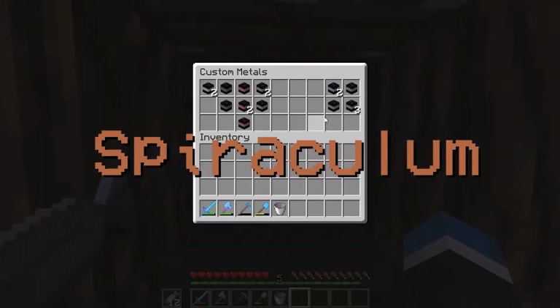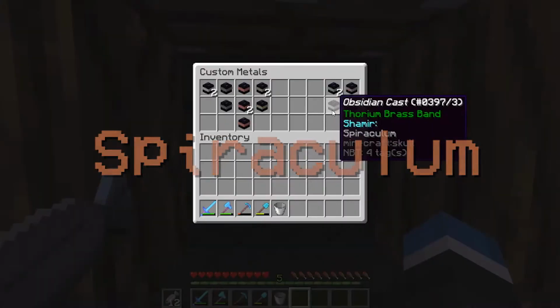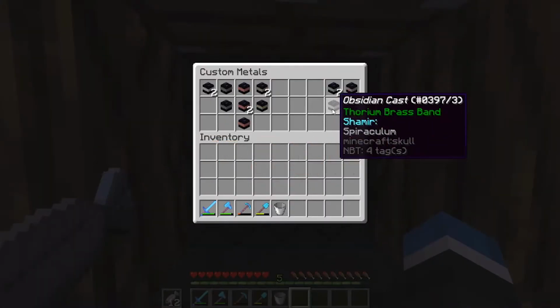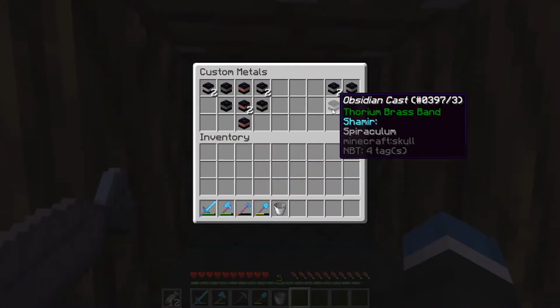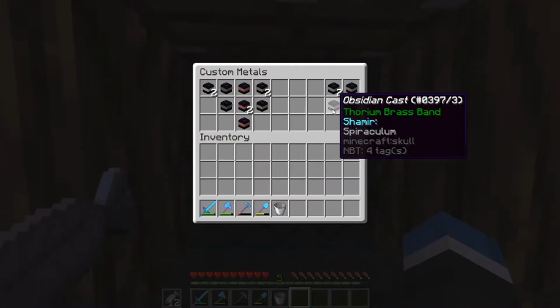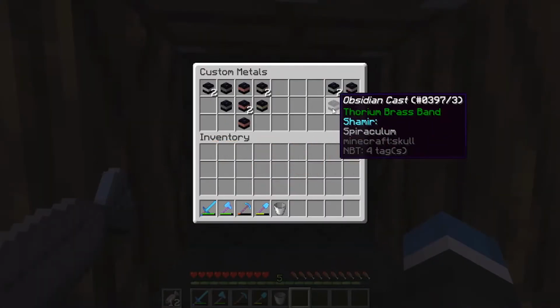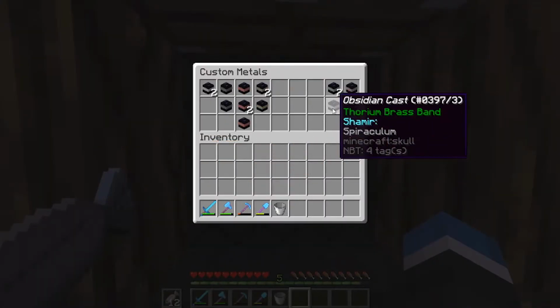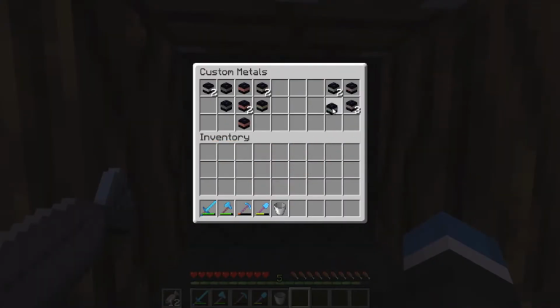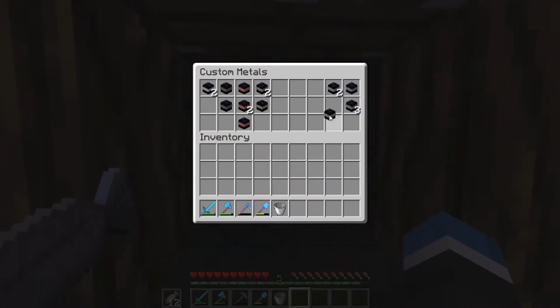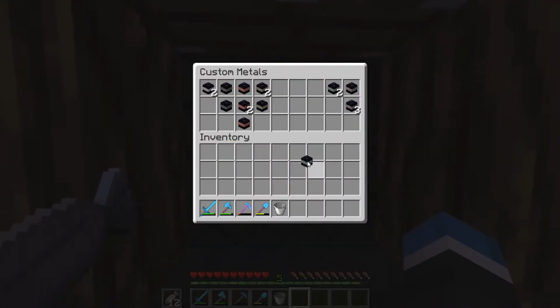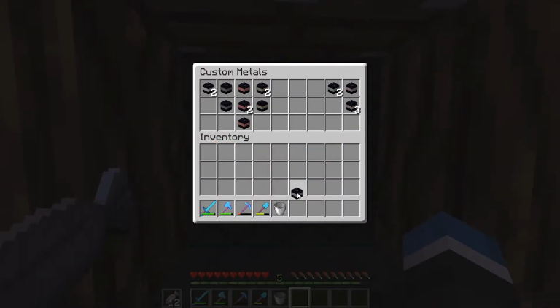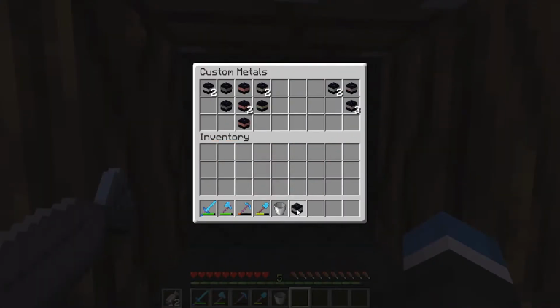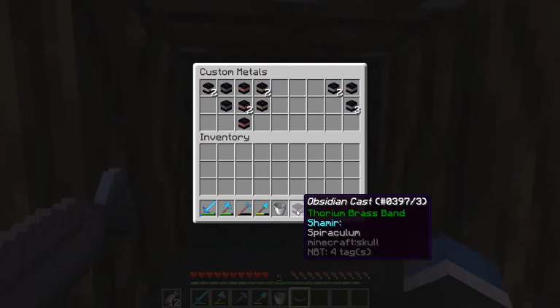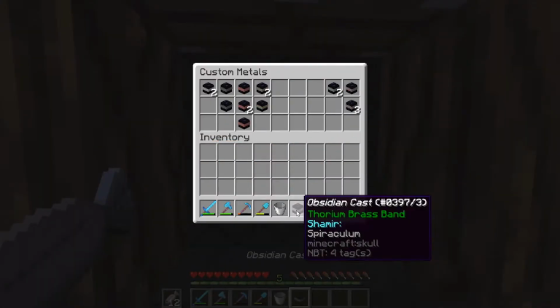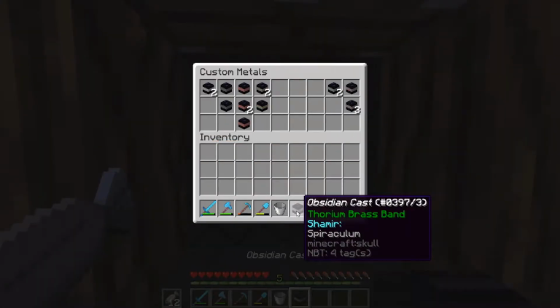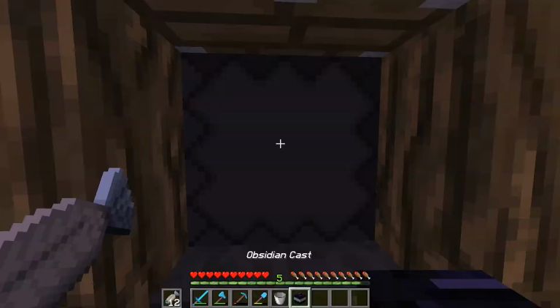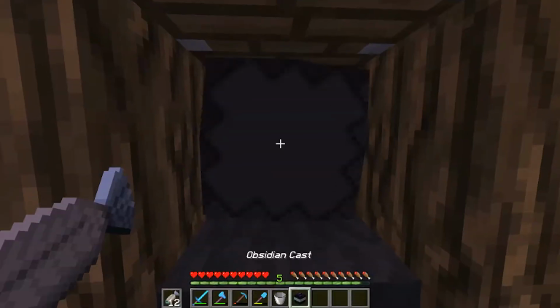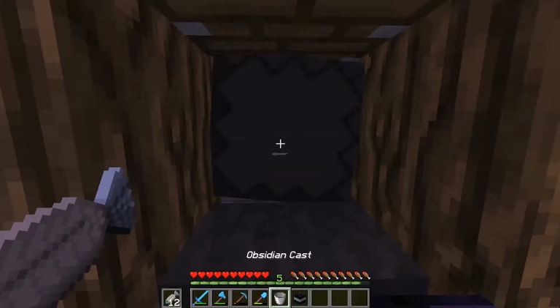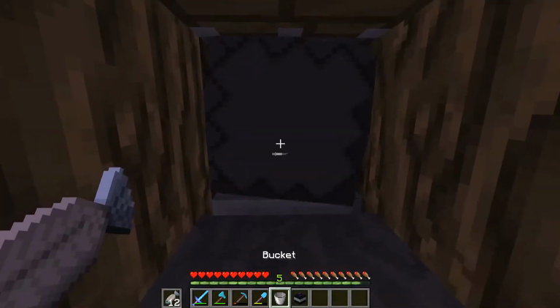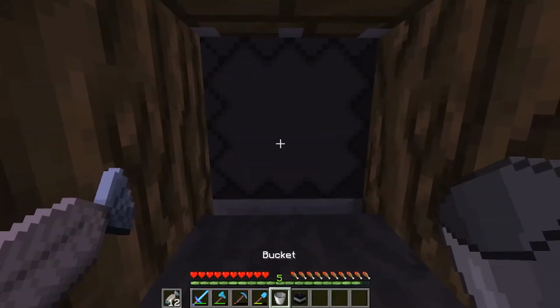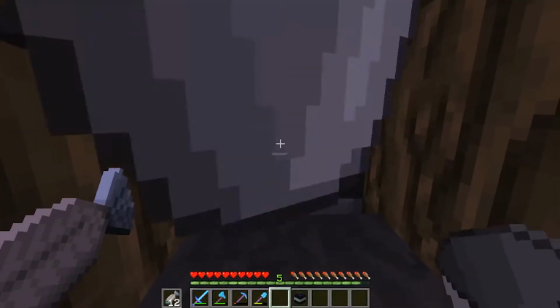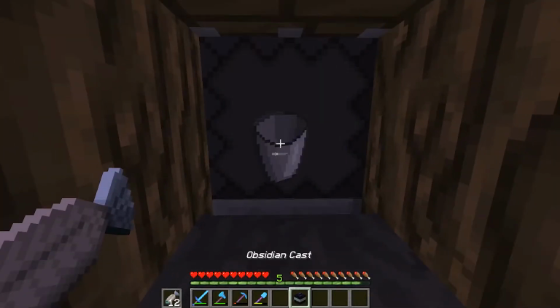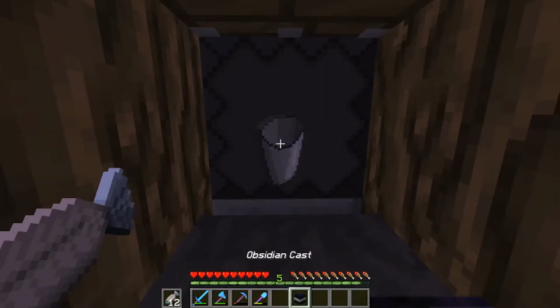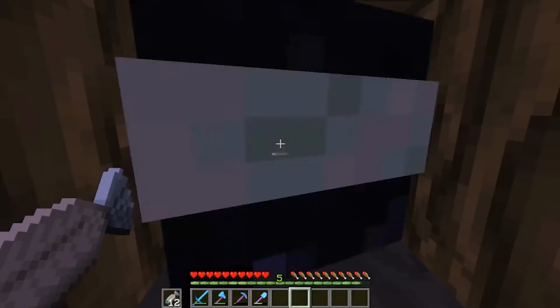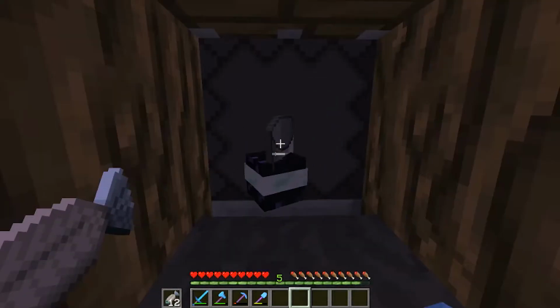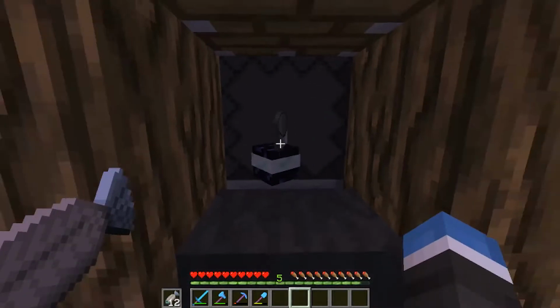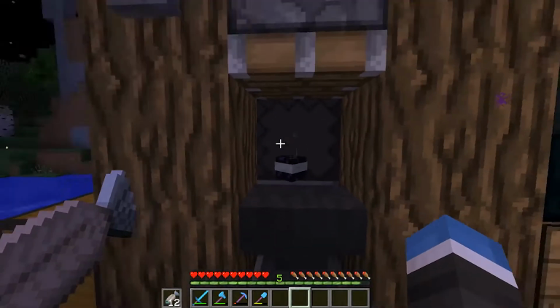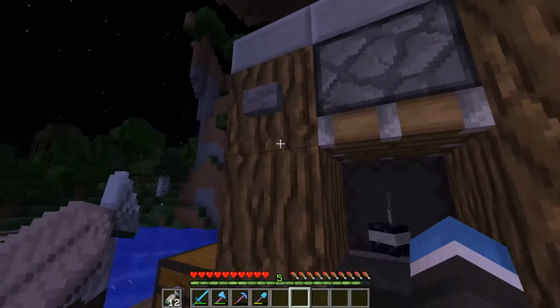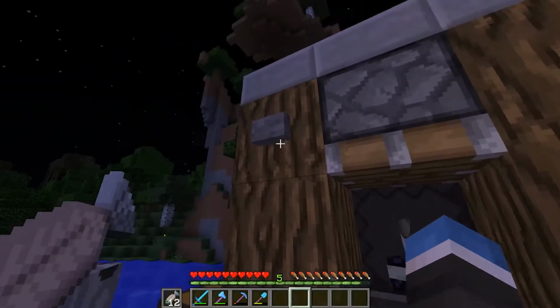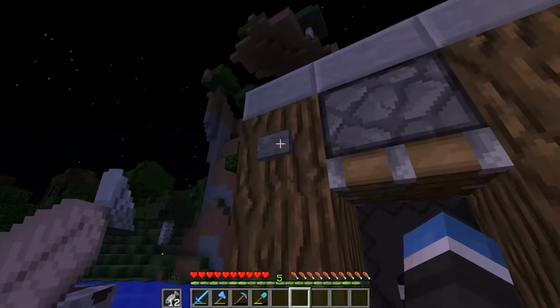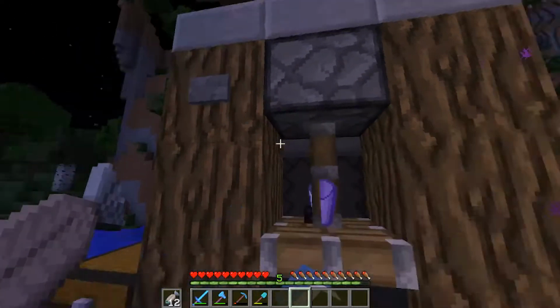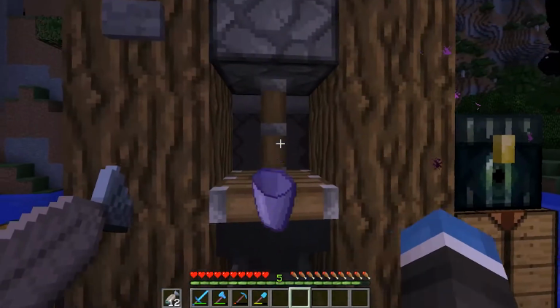HyperXperia can be applied to buckets and will turn the bucket into a magnet, sucking nearby items and mobs.